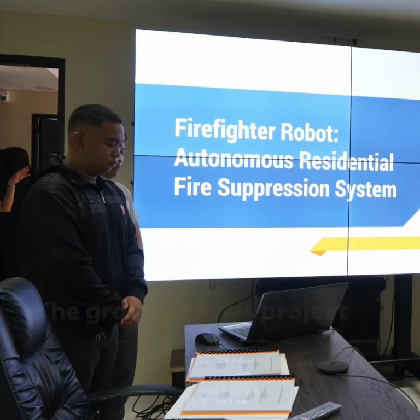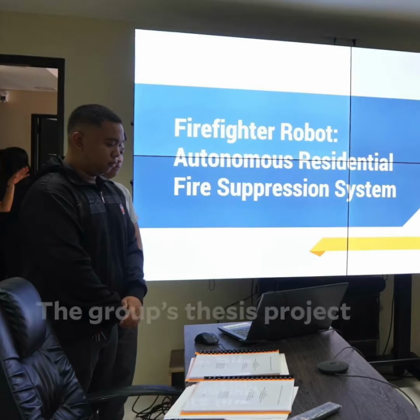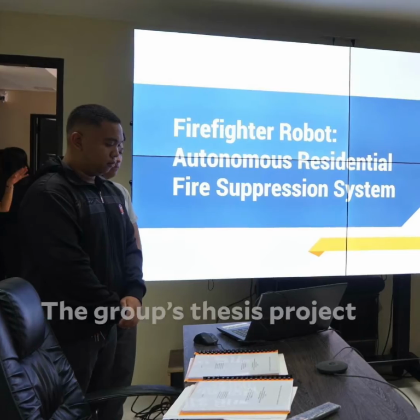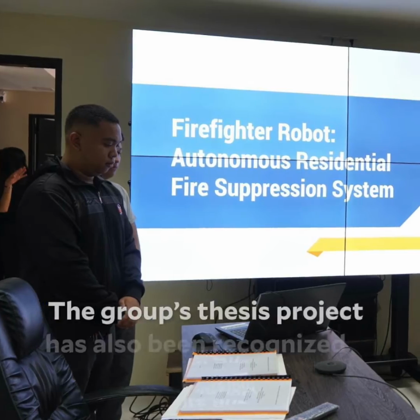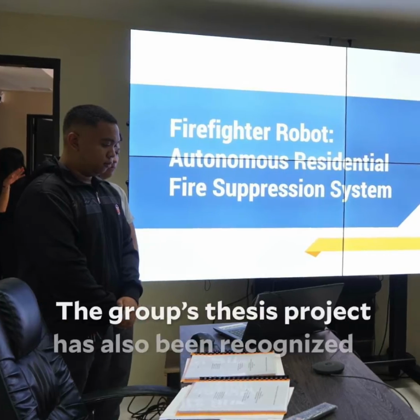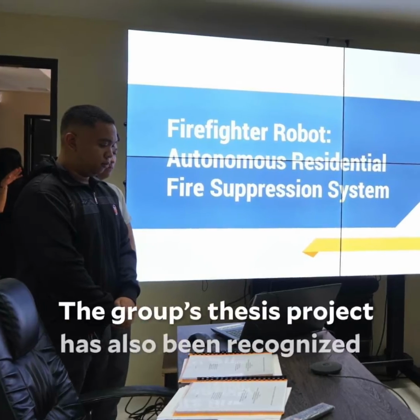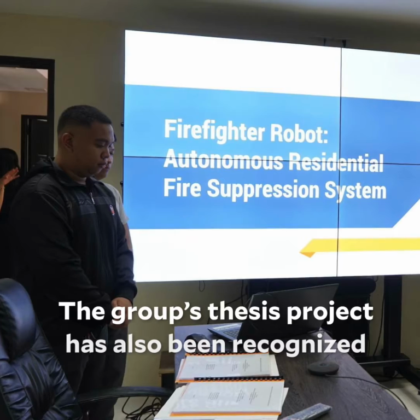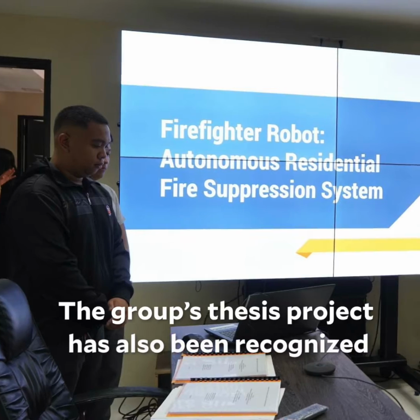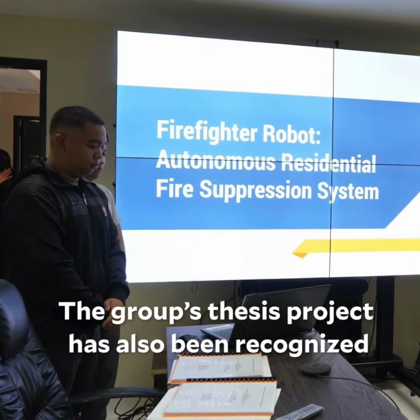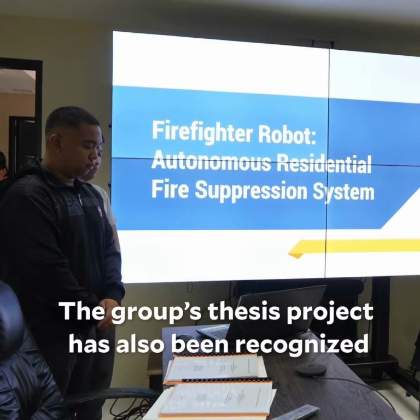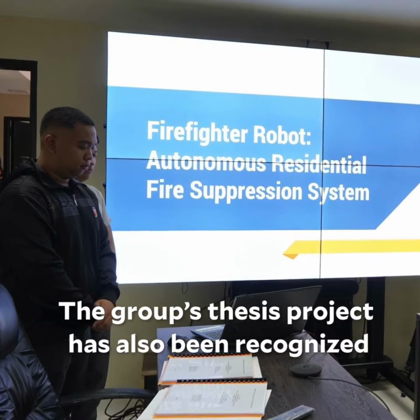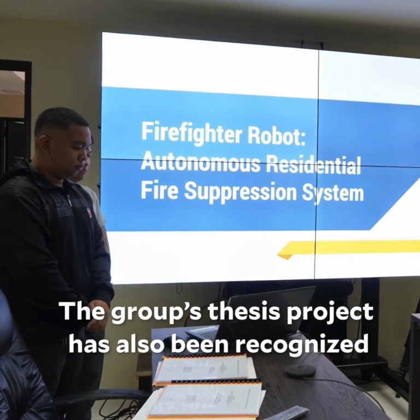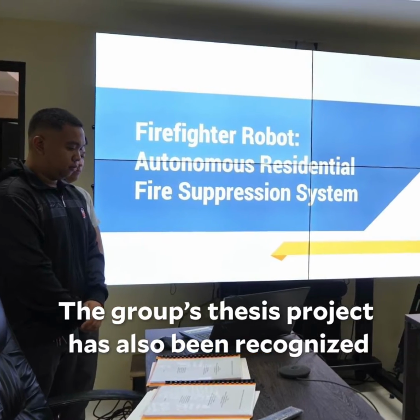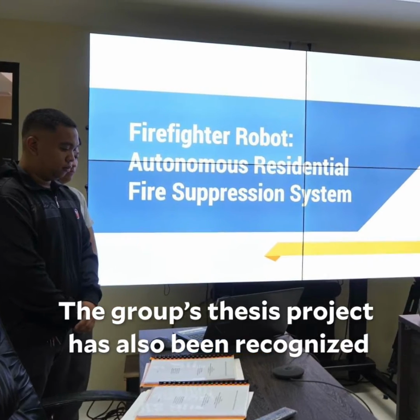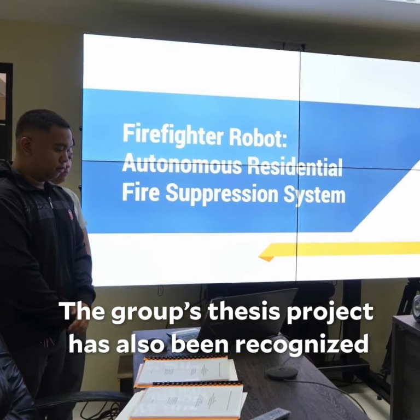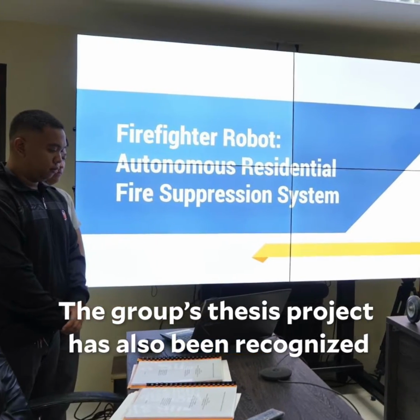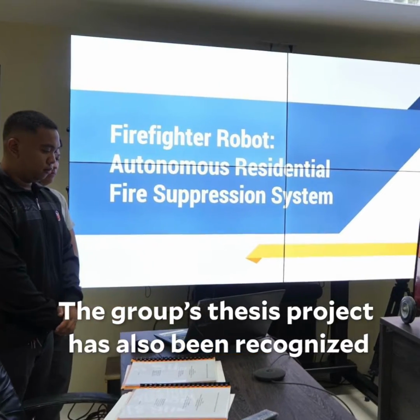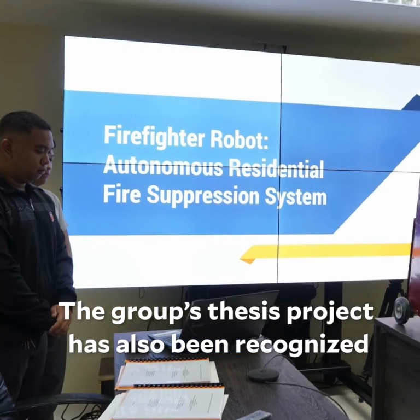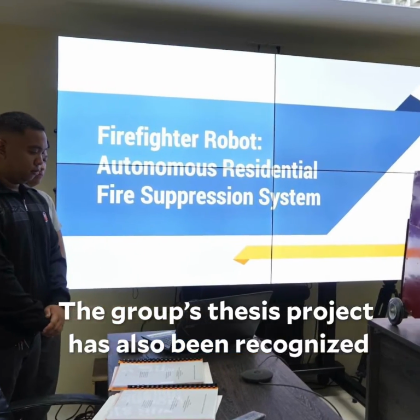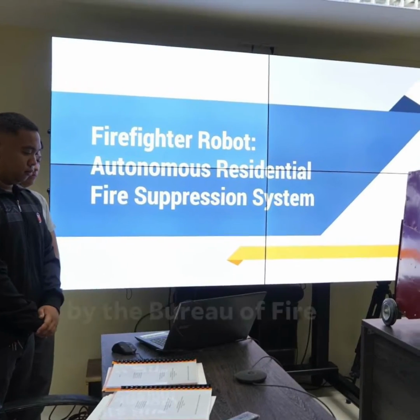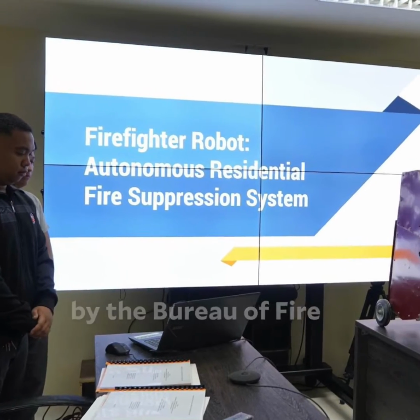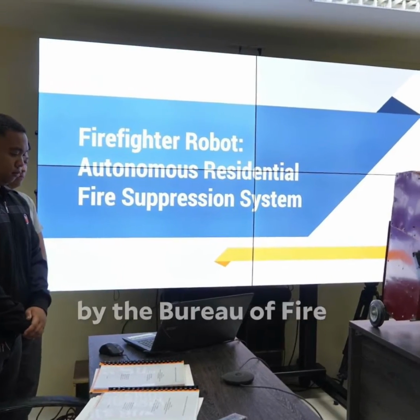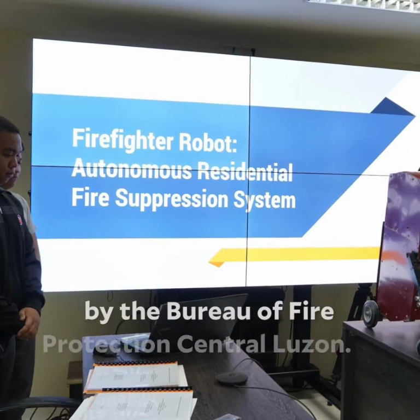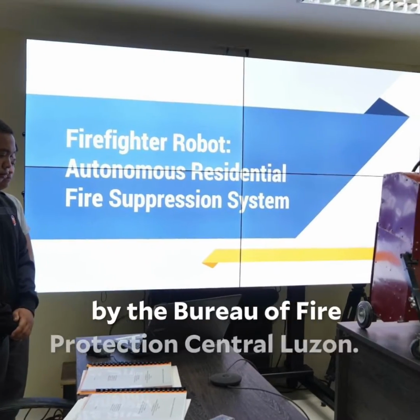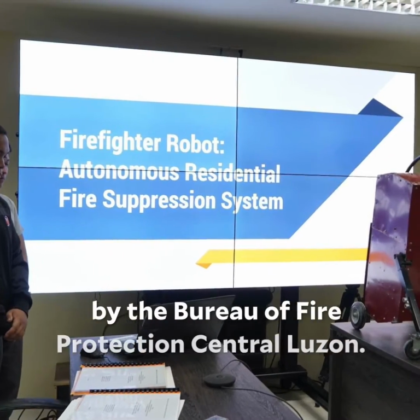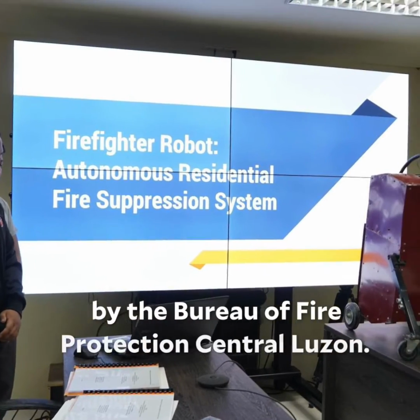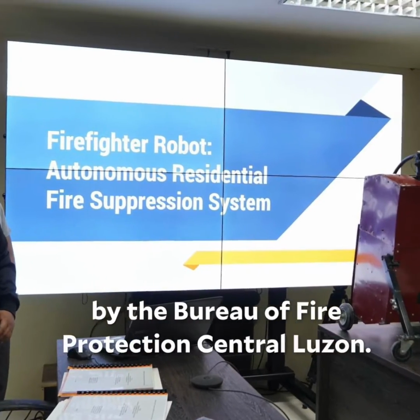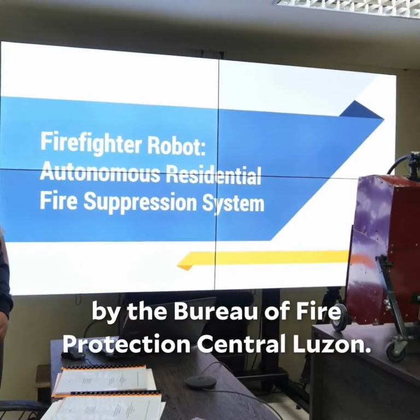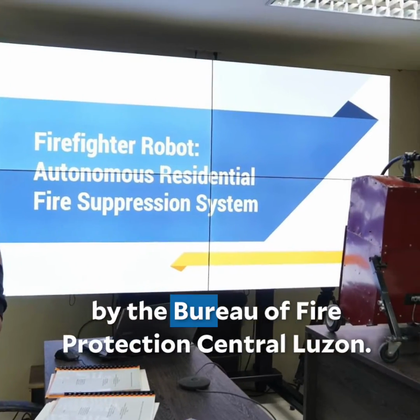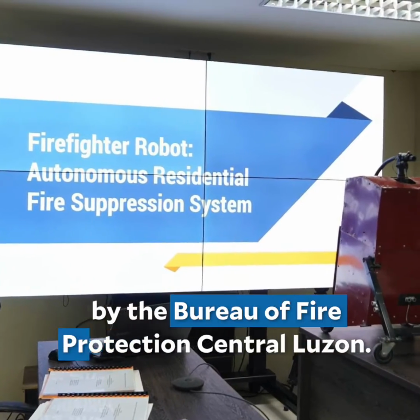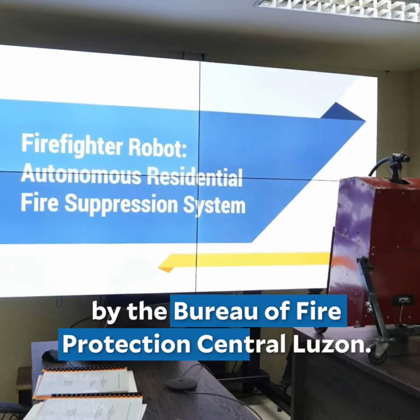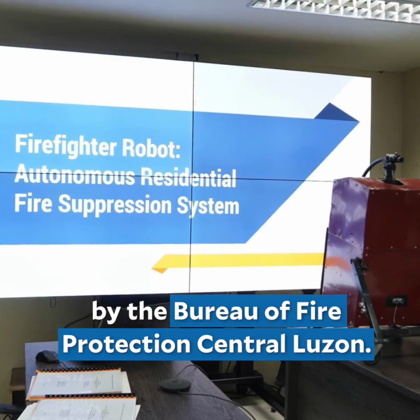The group's thesis project has also been recognized by the Bureau of Fire Protection, Central Luzon.